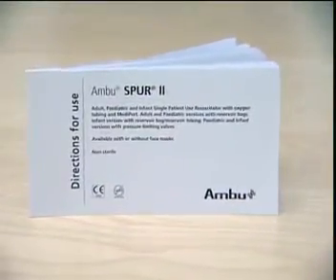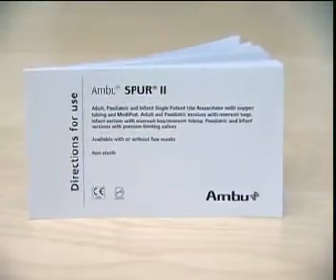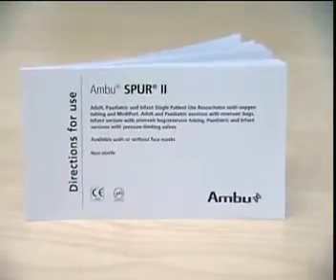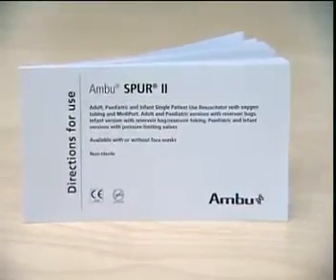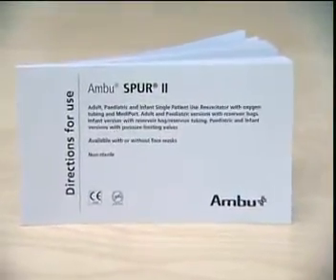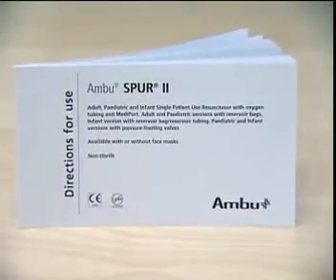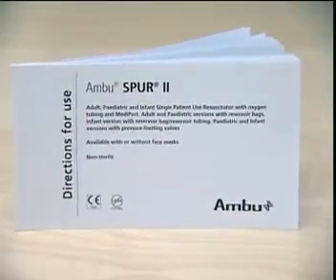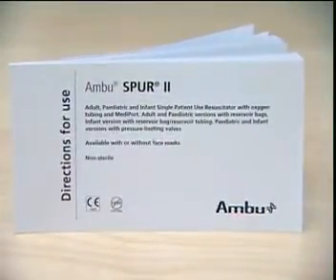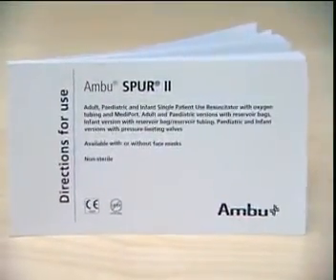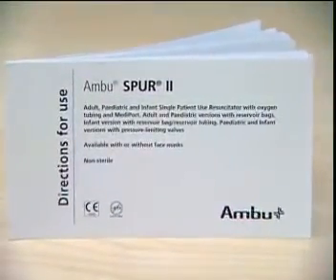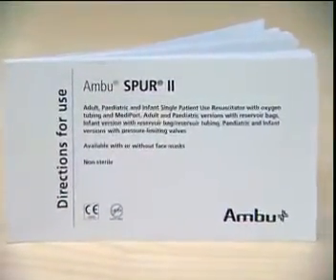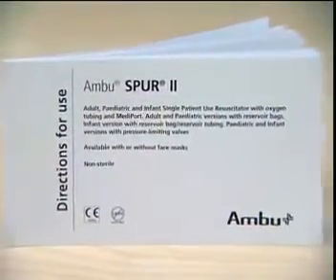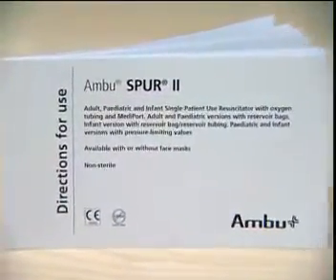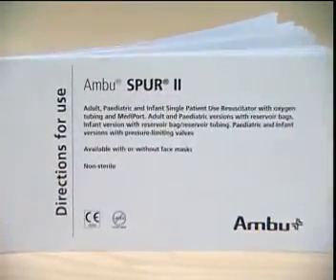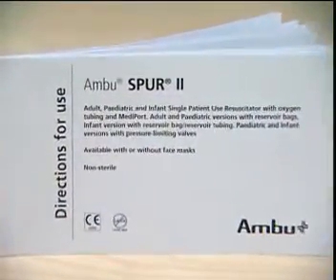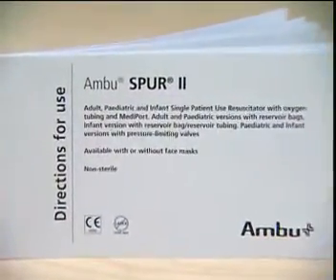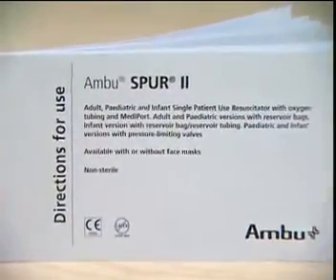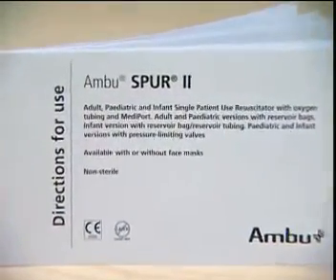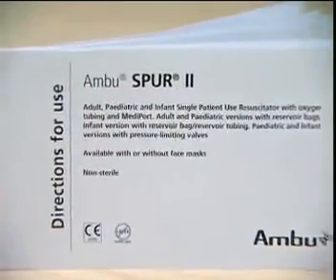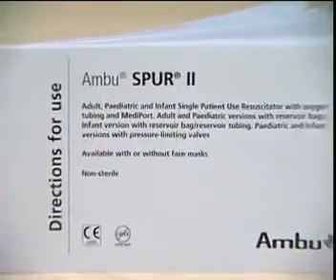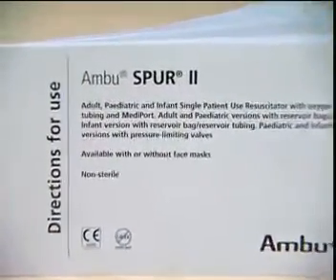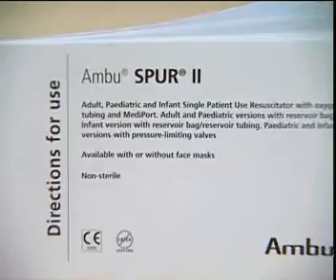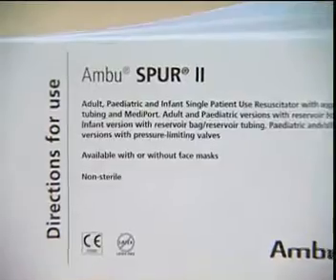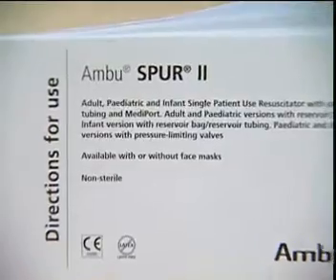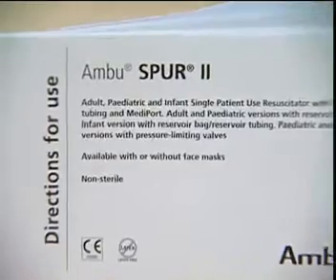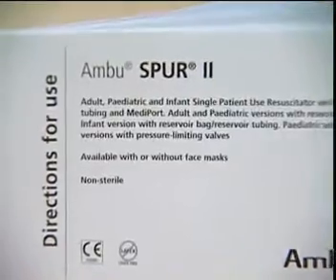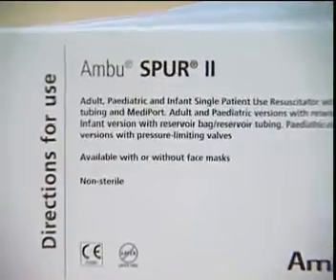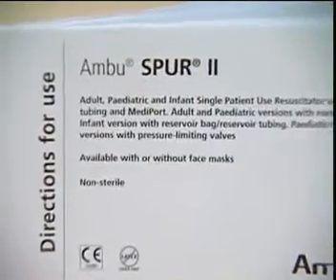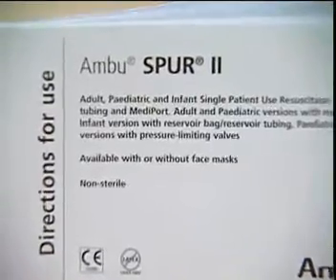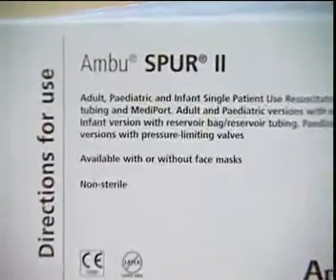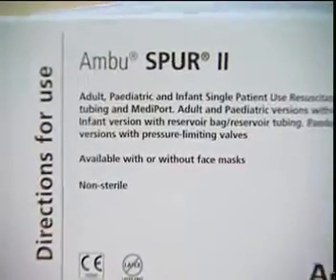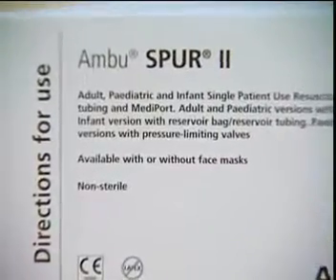For further questions regarding the Spur 2, consult the directions for use placed in the carrier bag.